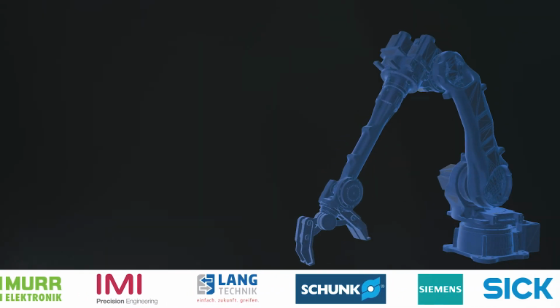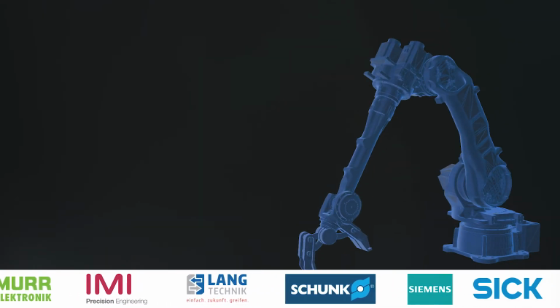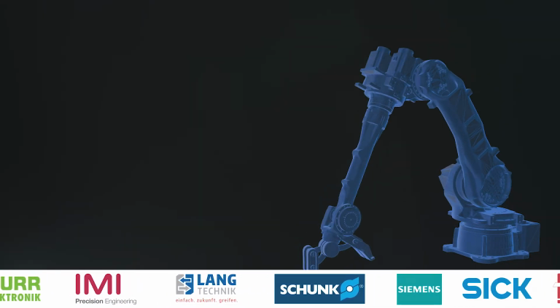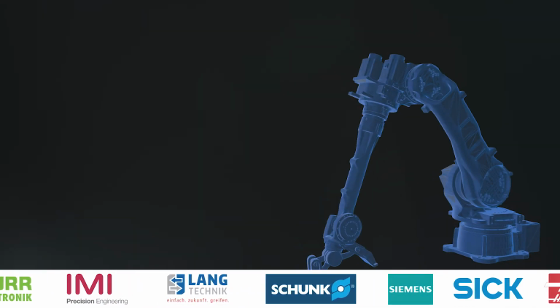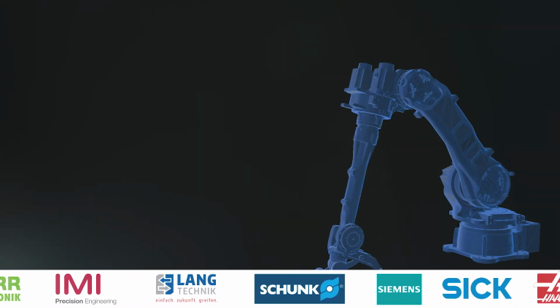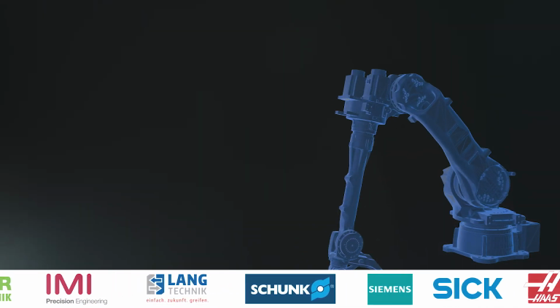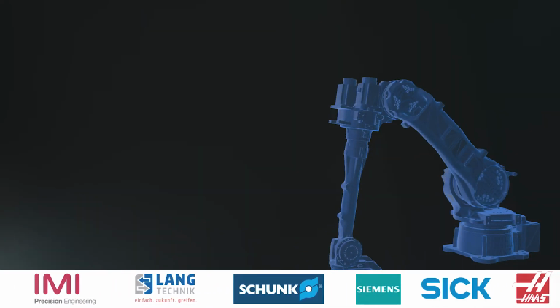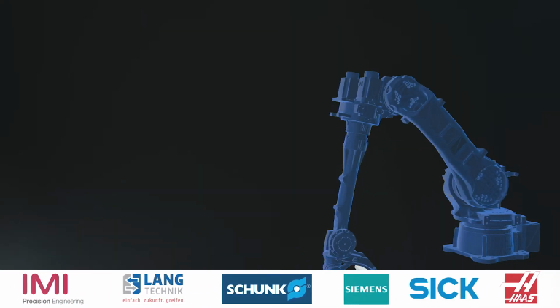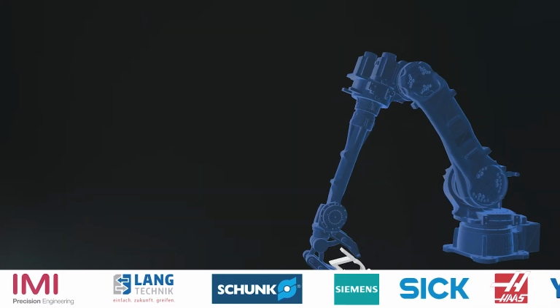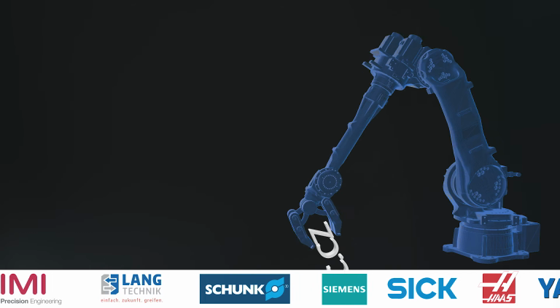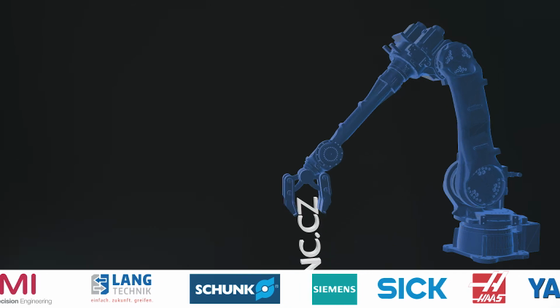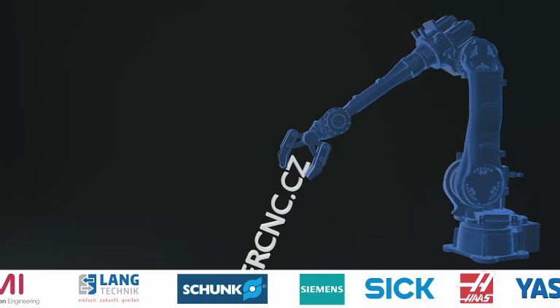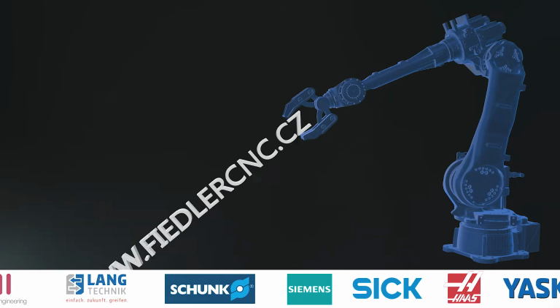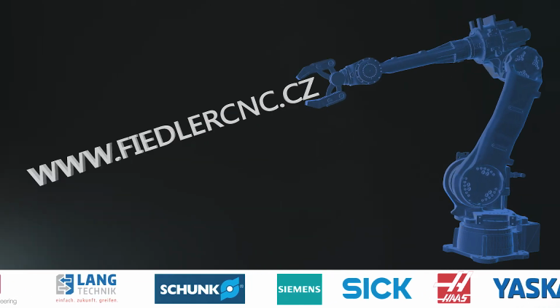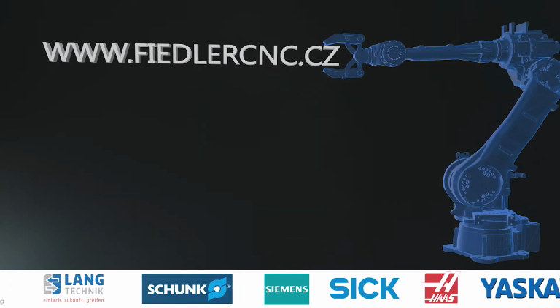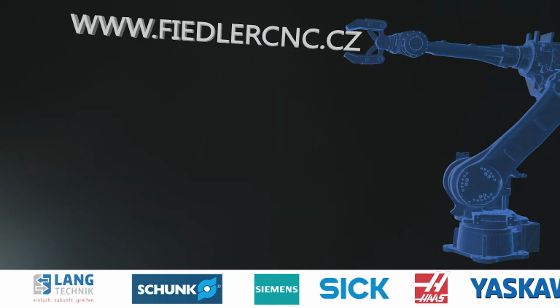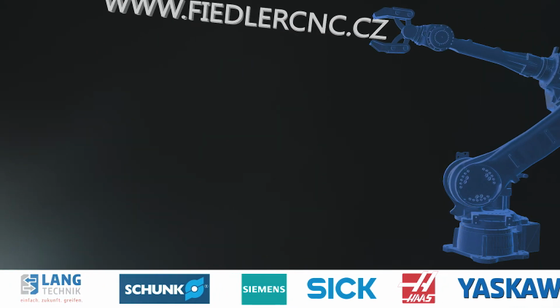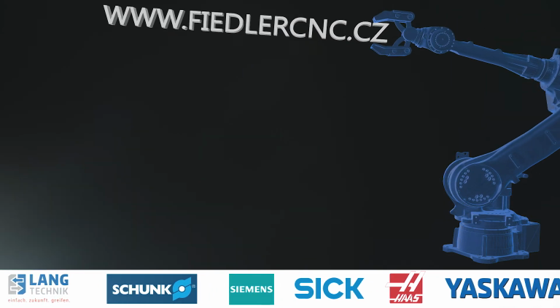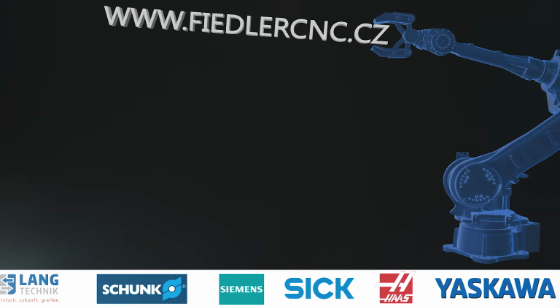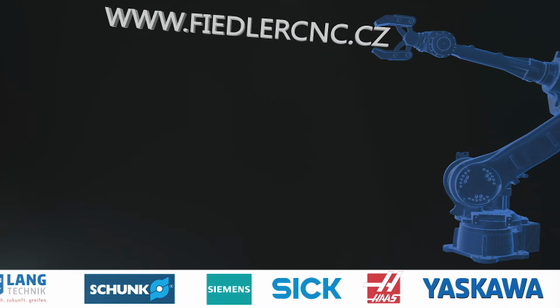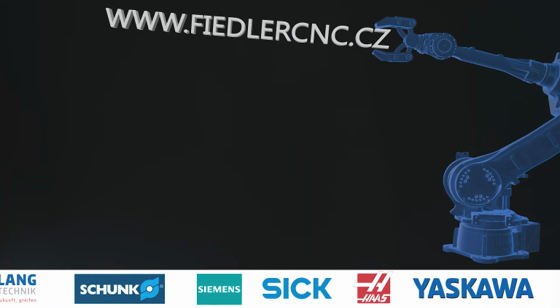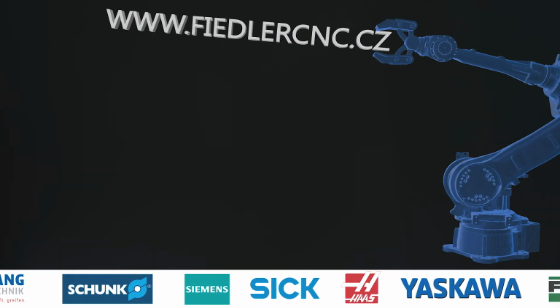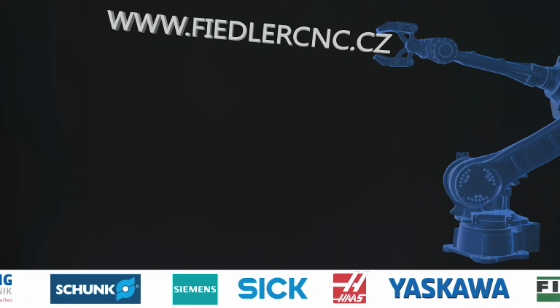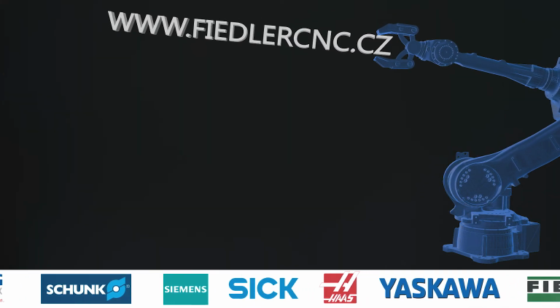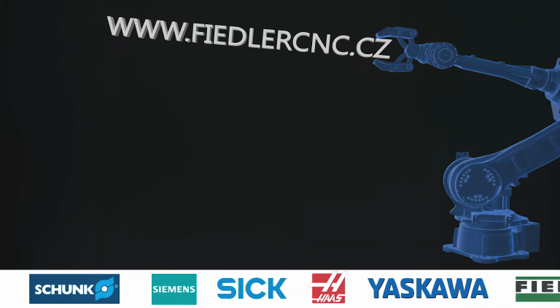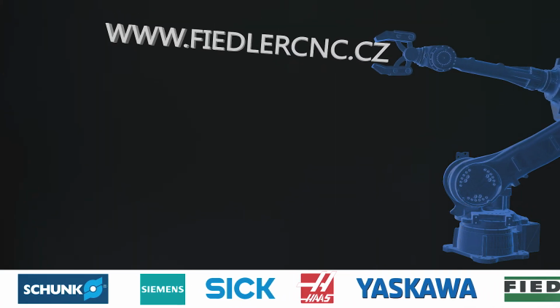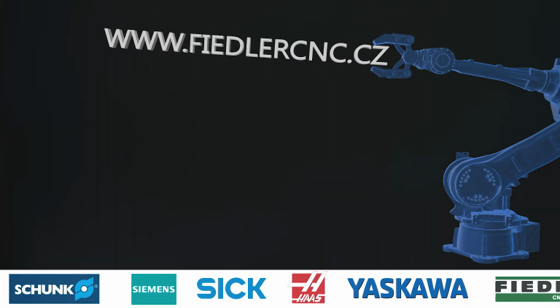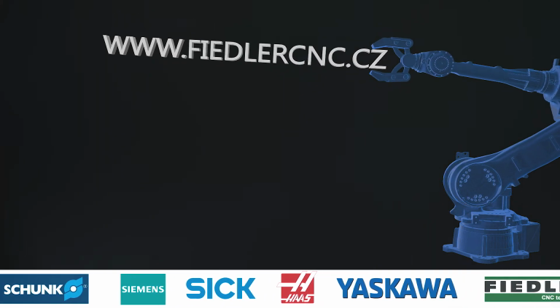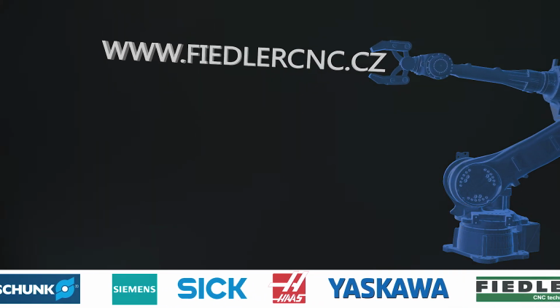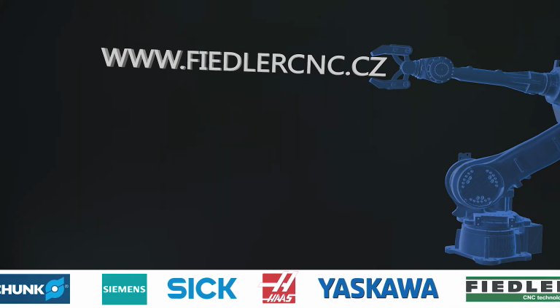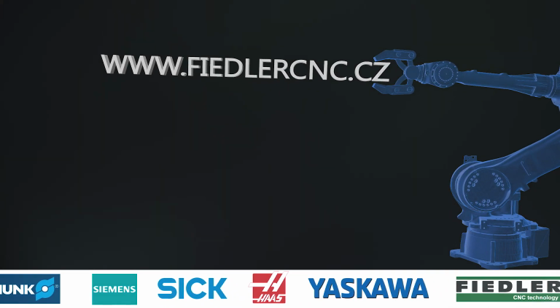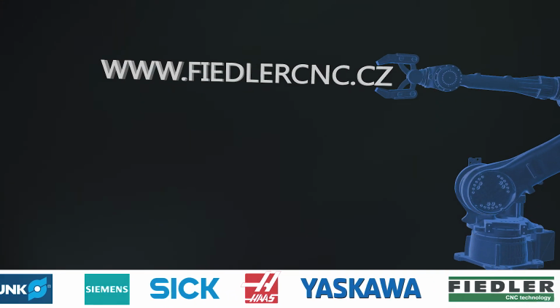For more details, please visit www.FiedlerCNC.cz.